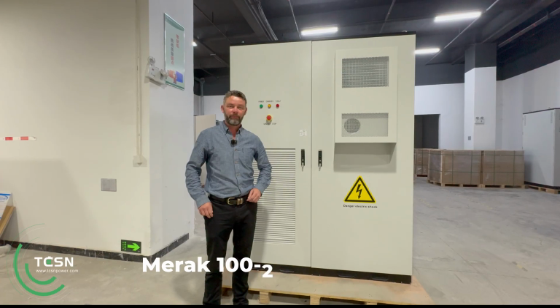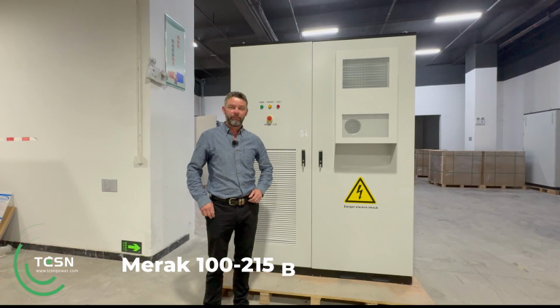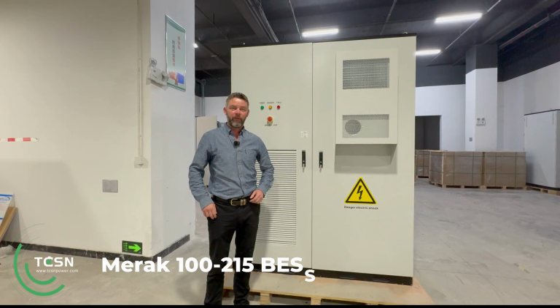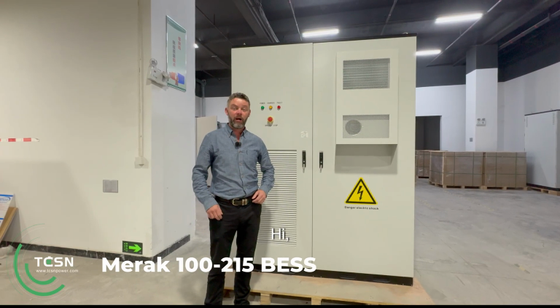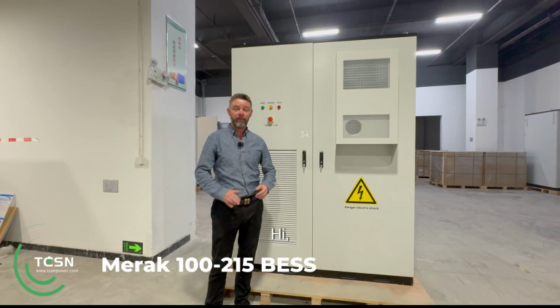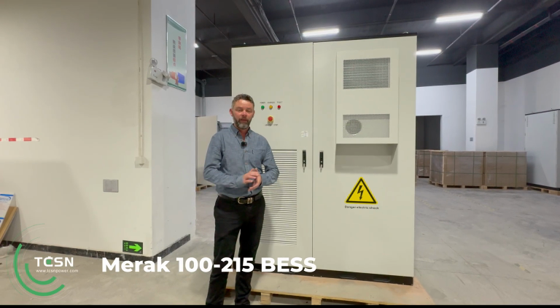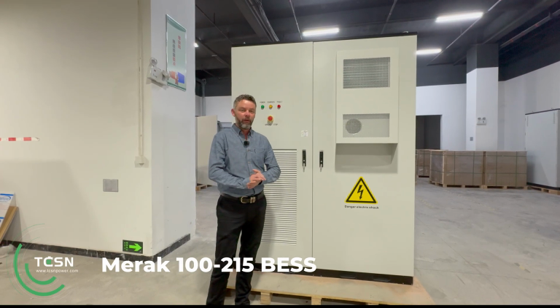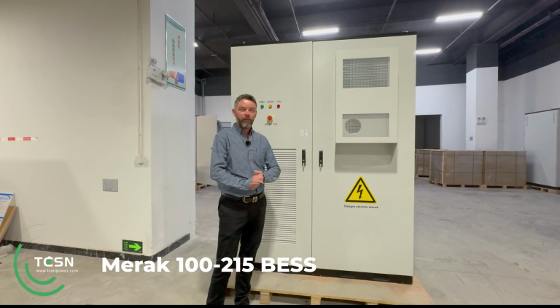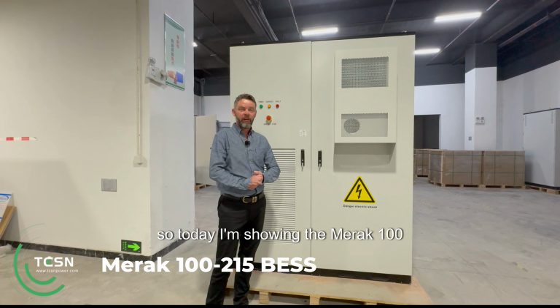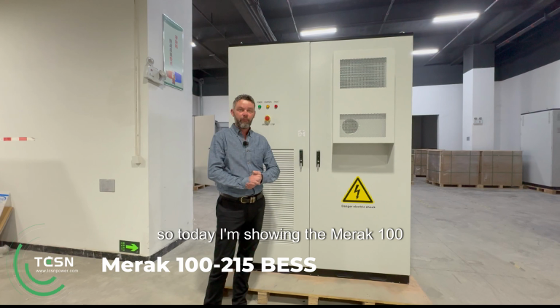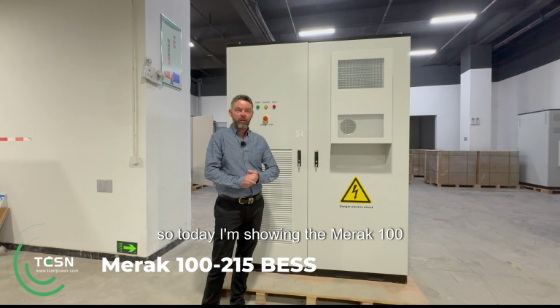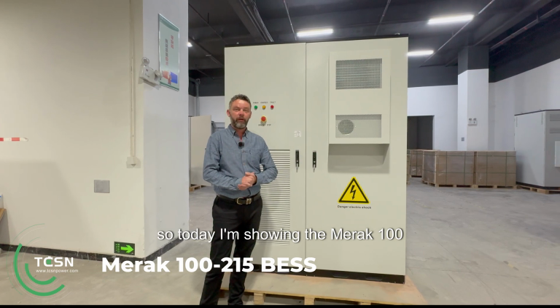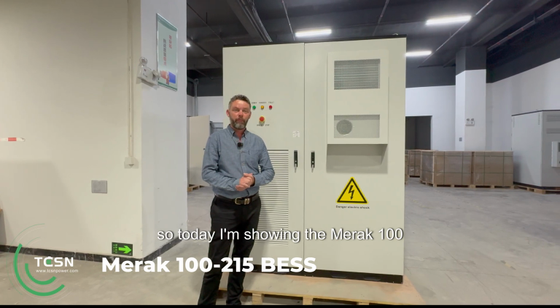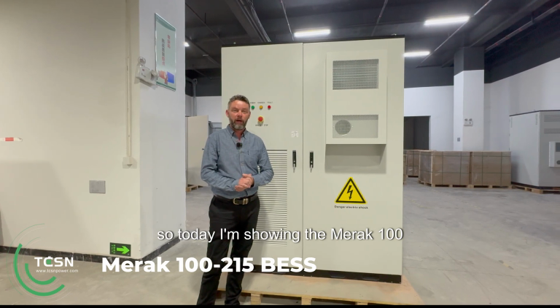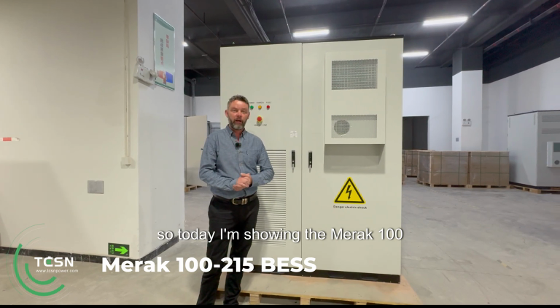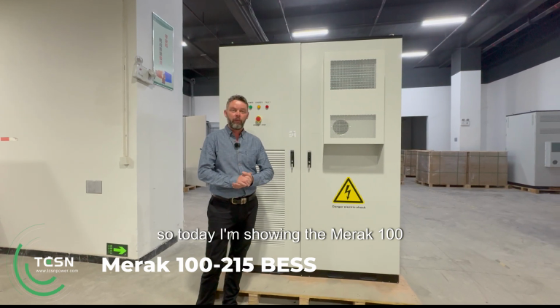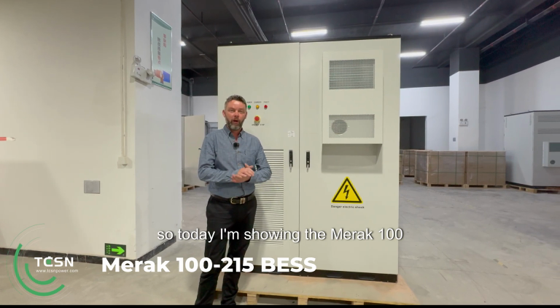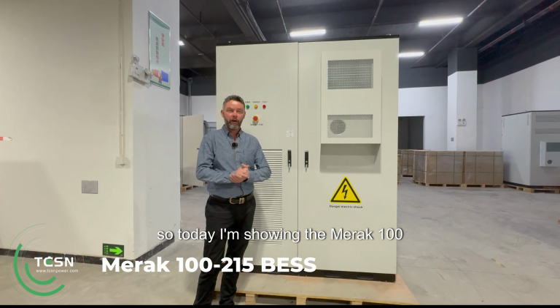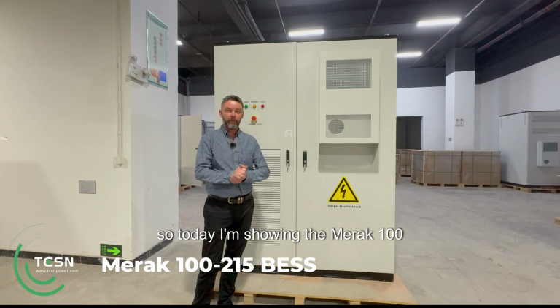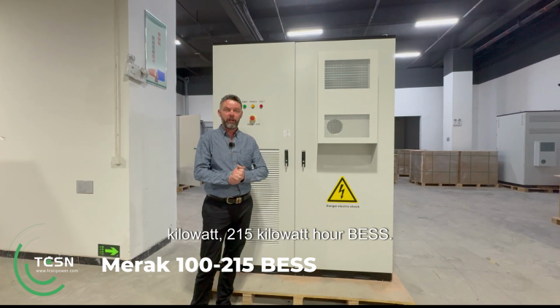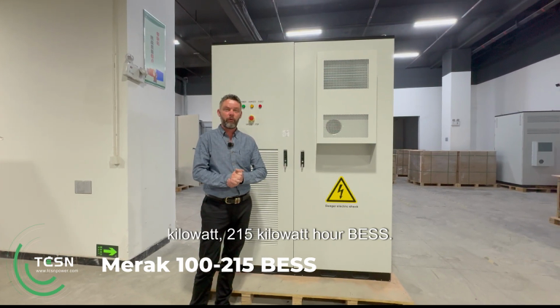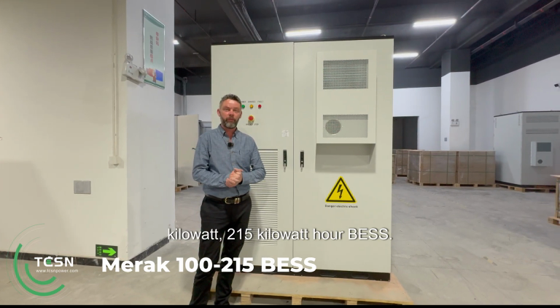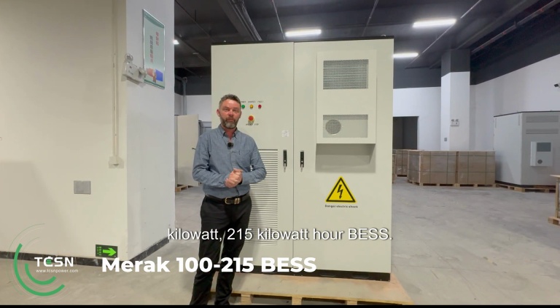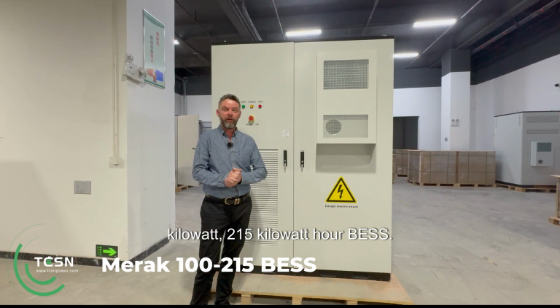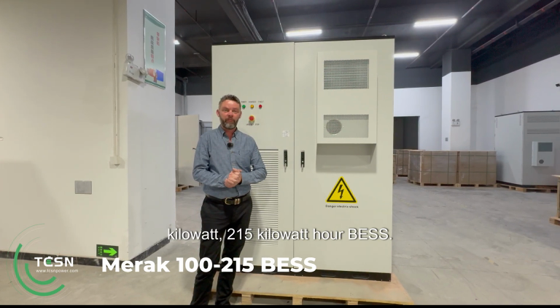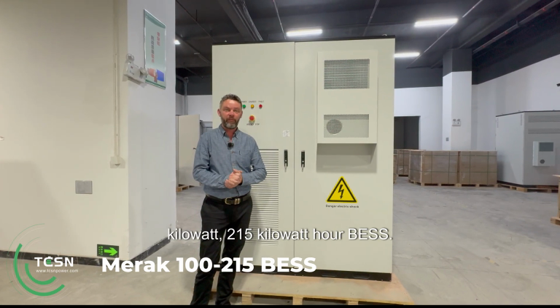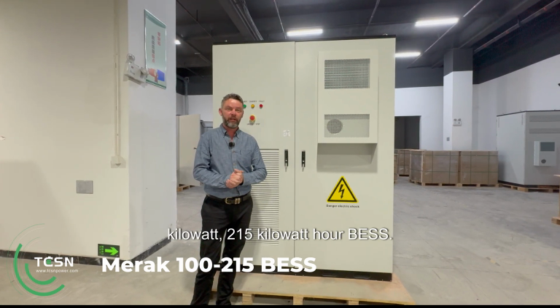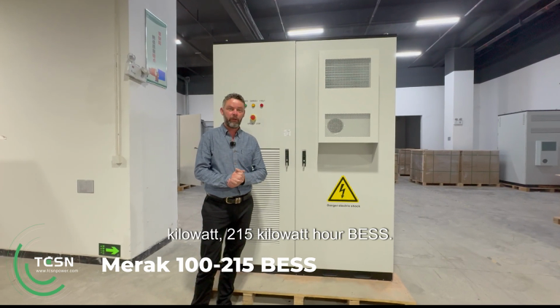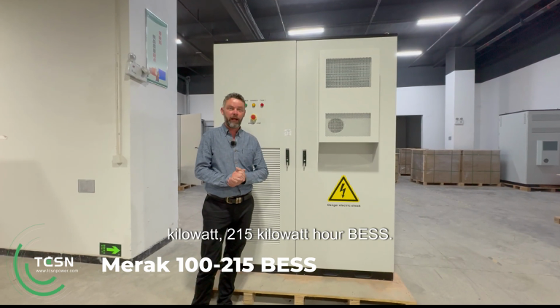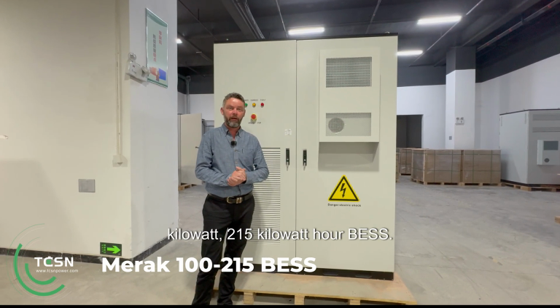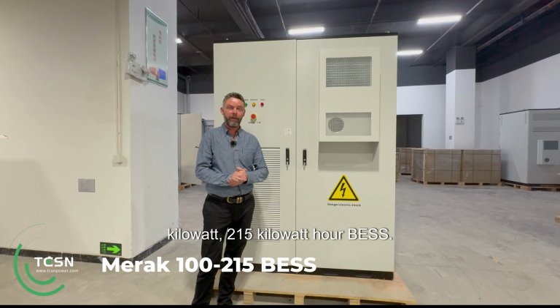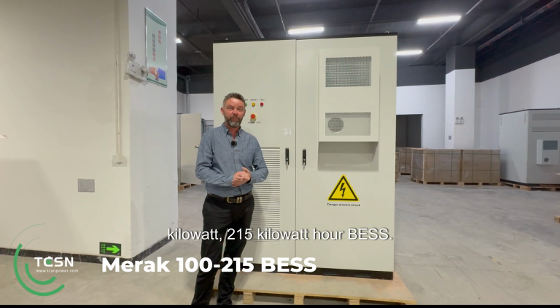Hi, so today I'm showing the Merrick 100-kilowatt, 215-kilowatt-hour BESS.